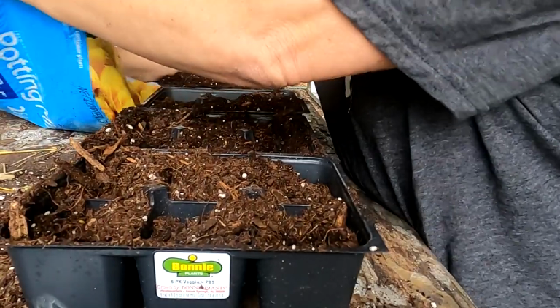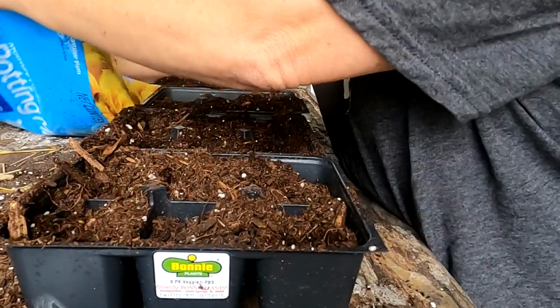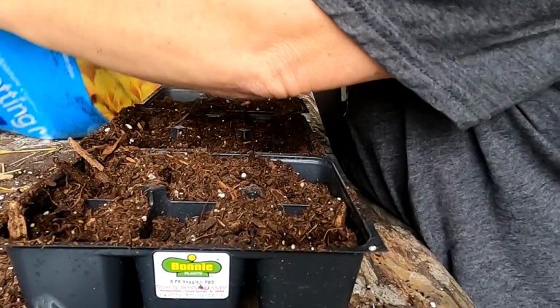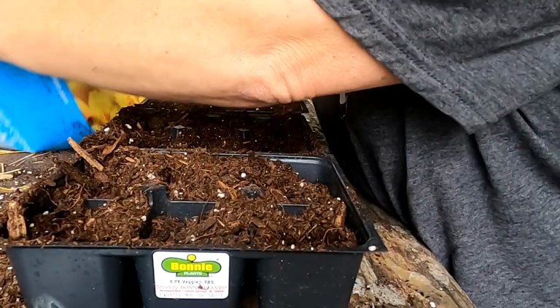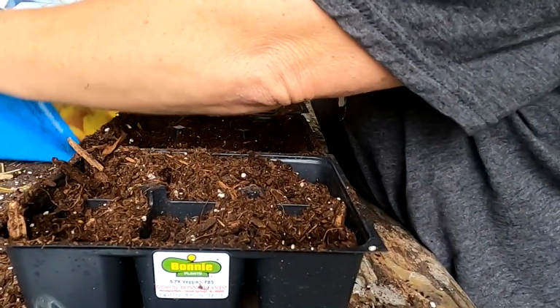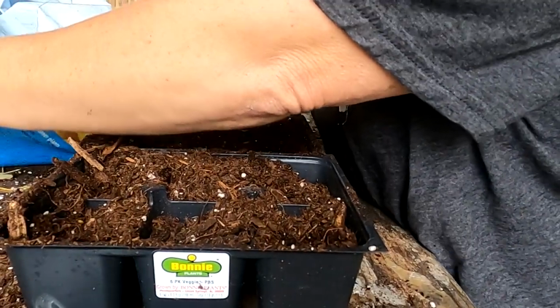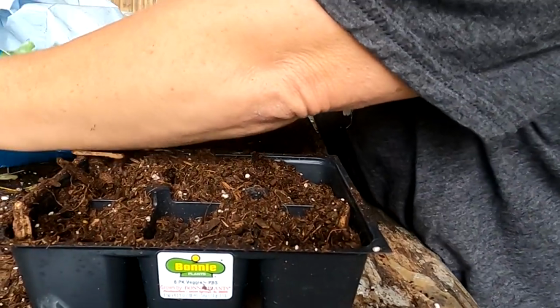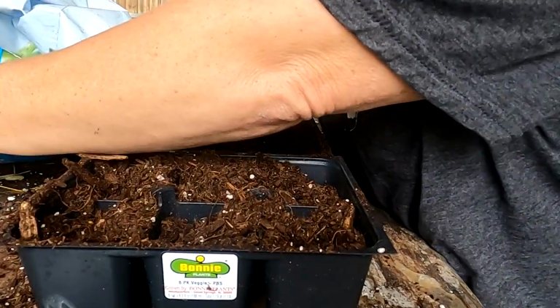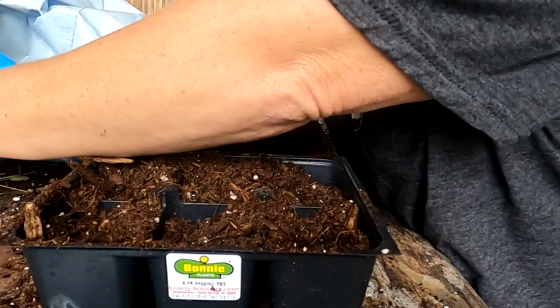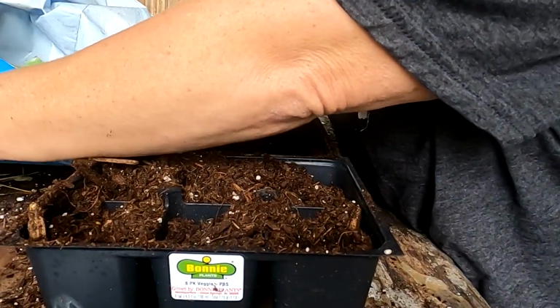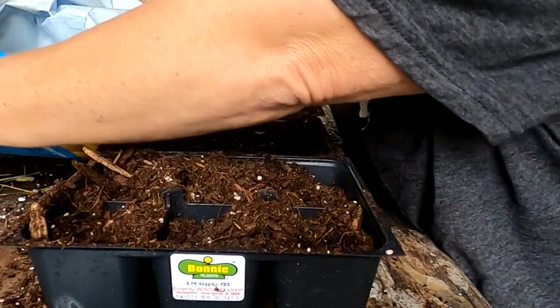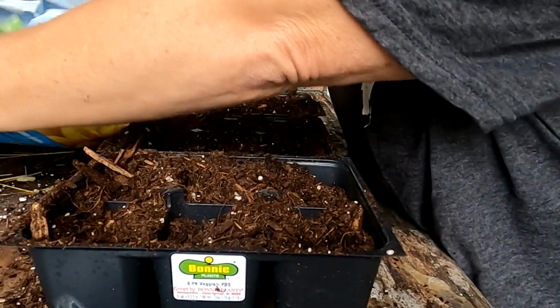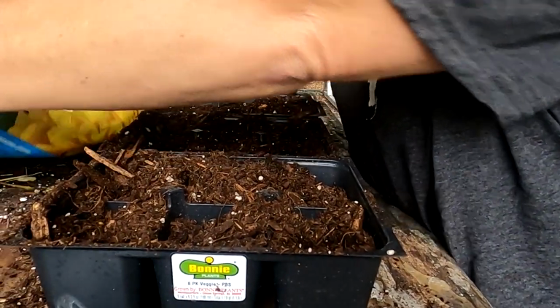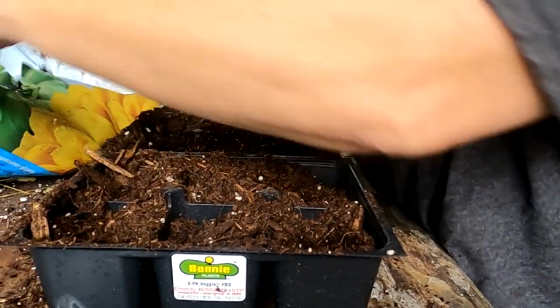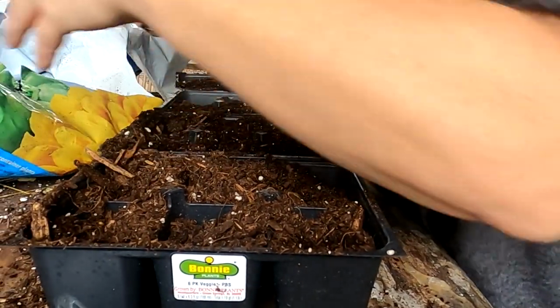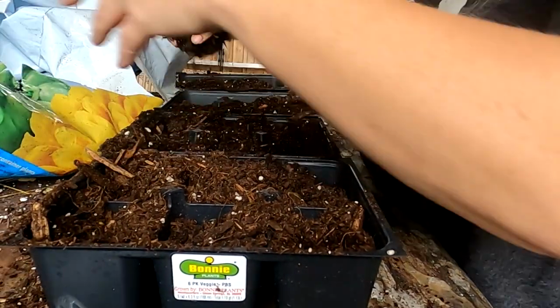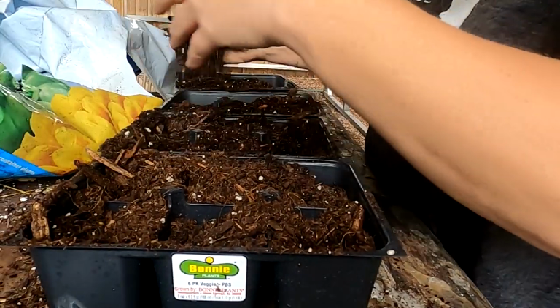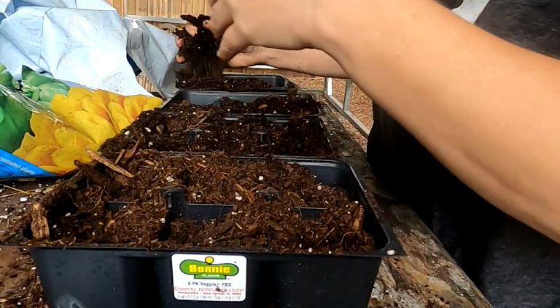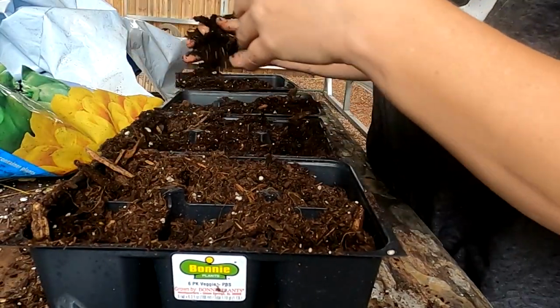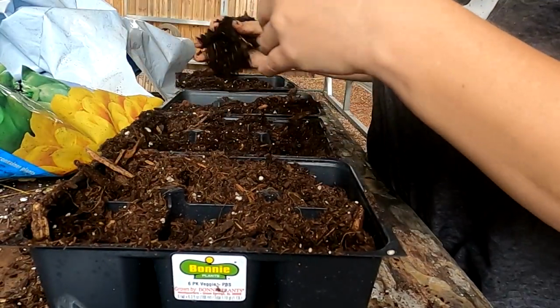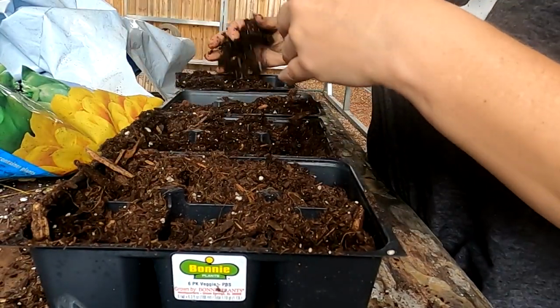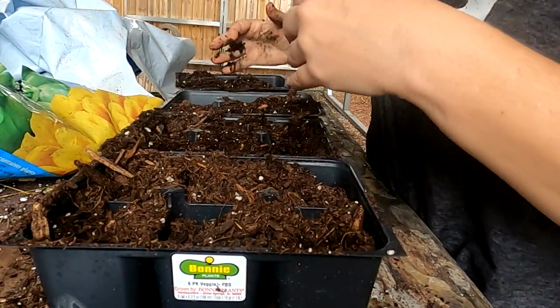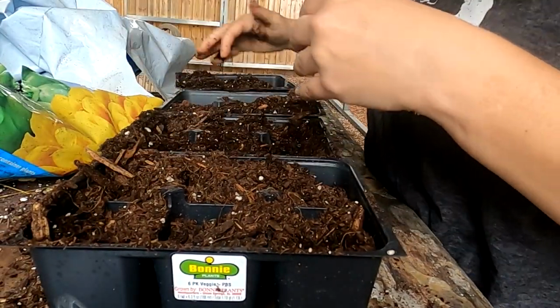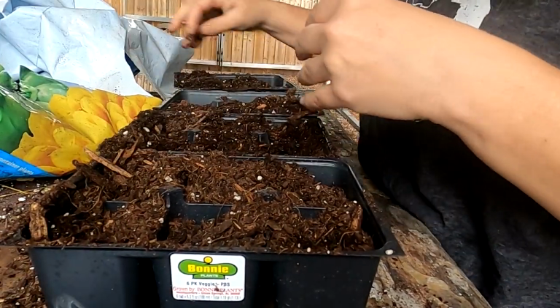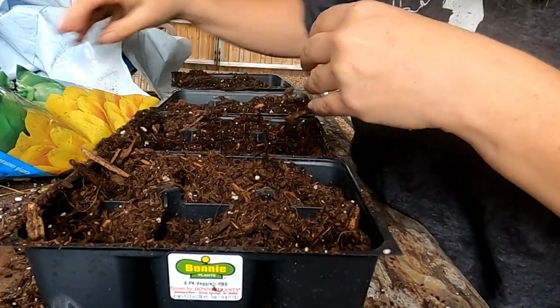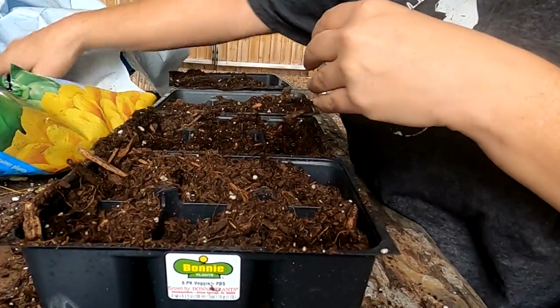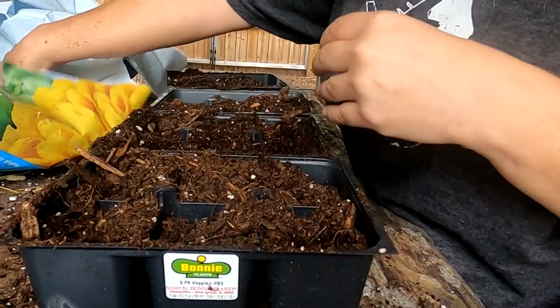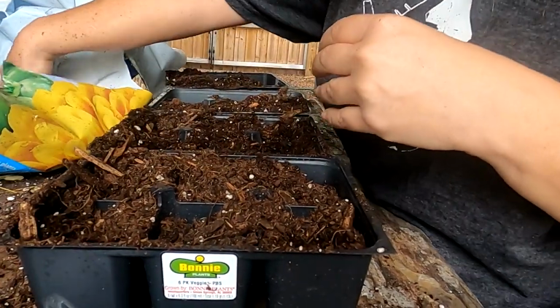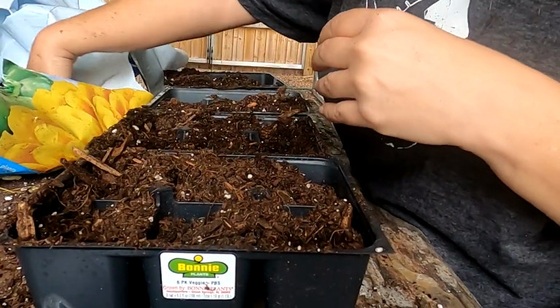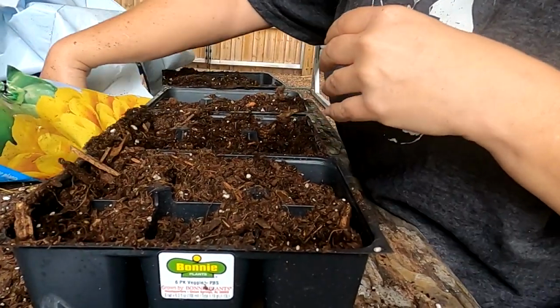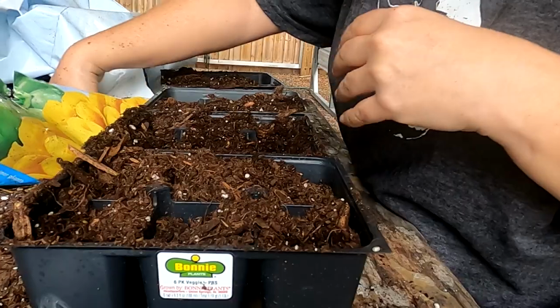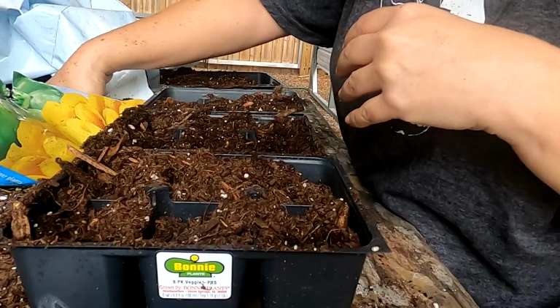I also grabbed a little purple sprouting broccoli because I did not have very much success with that this fall.